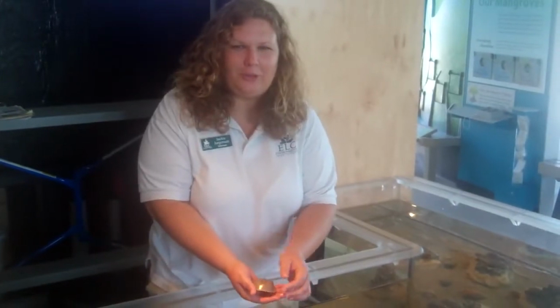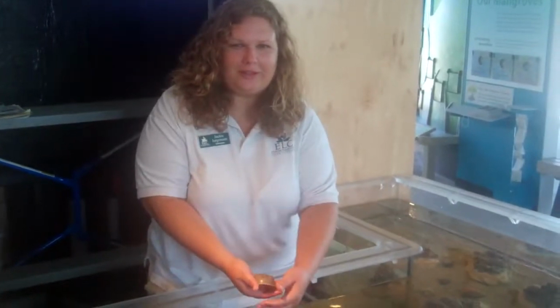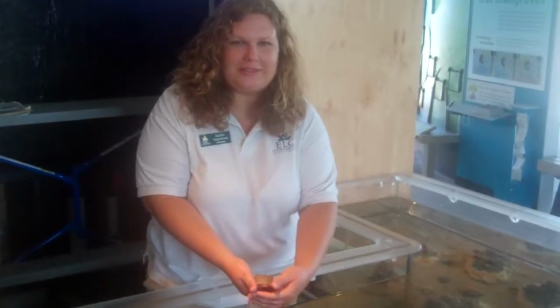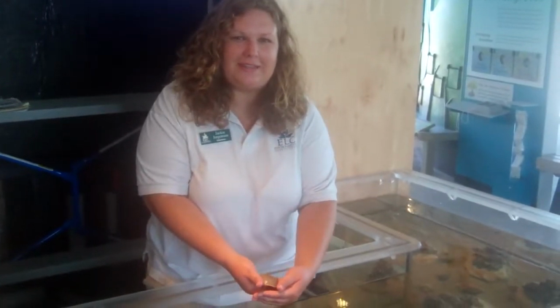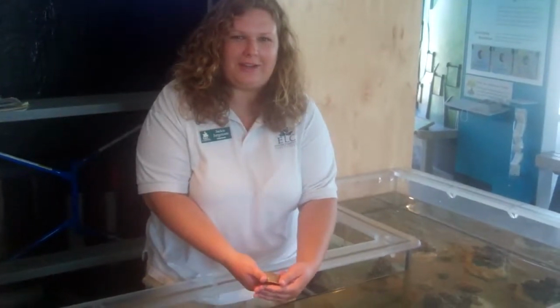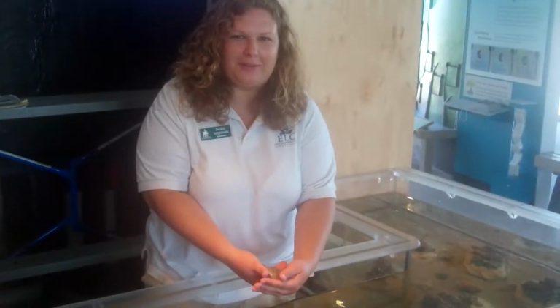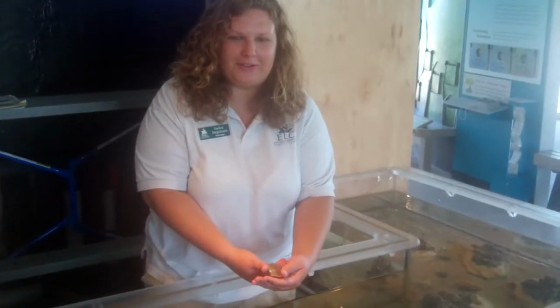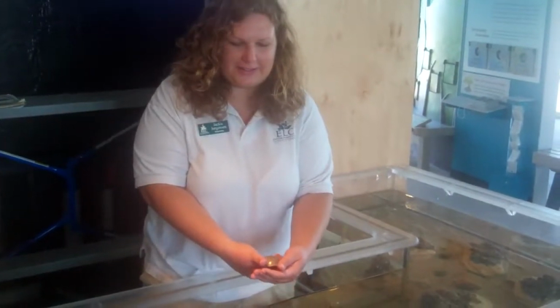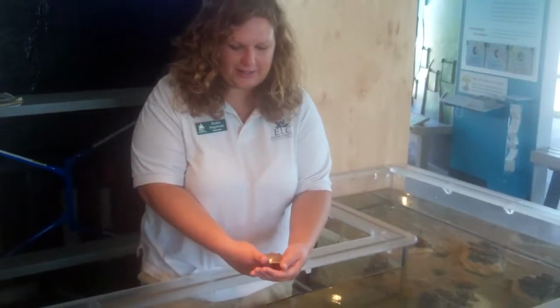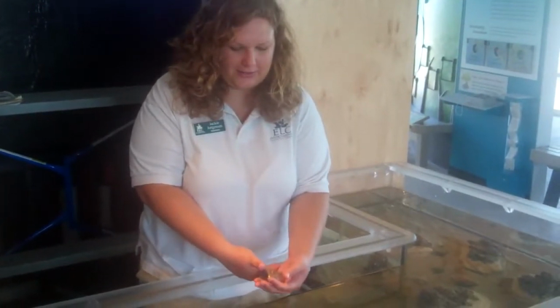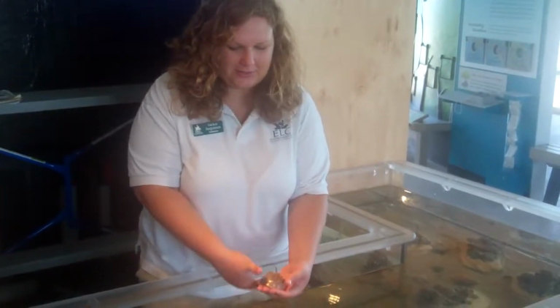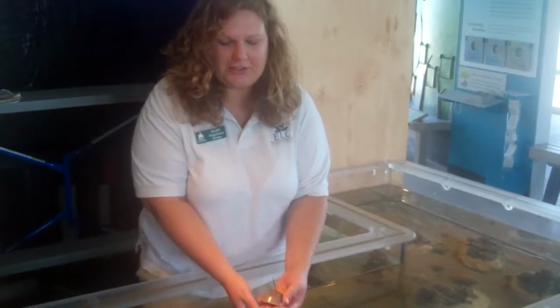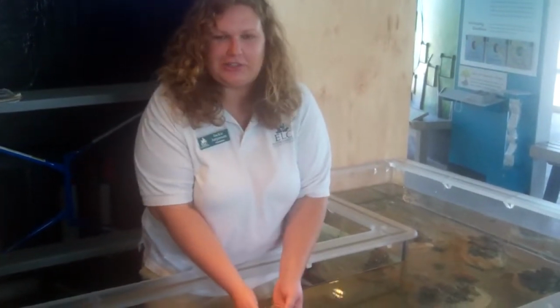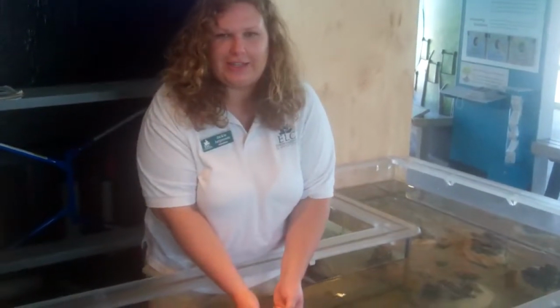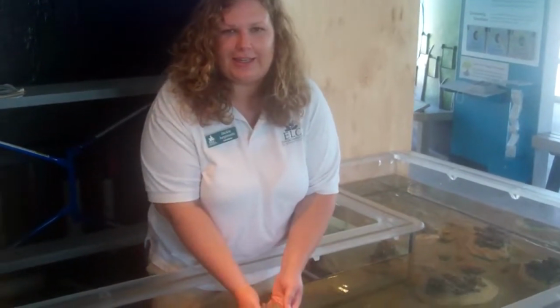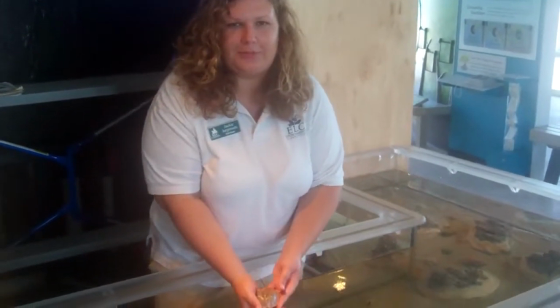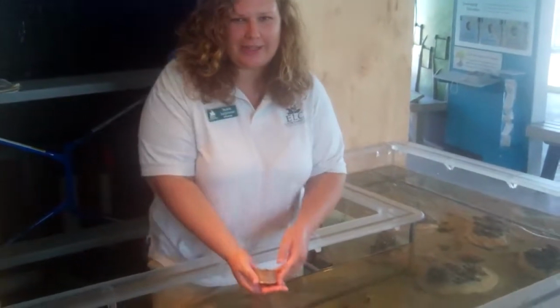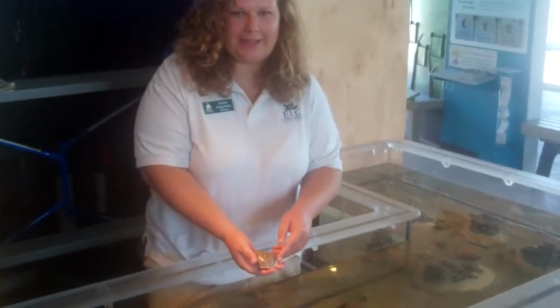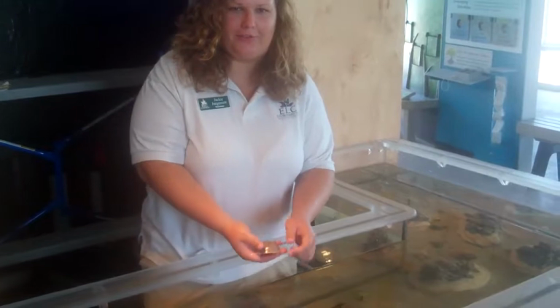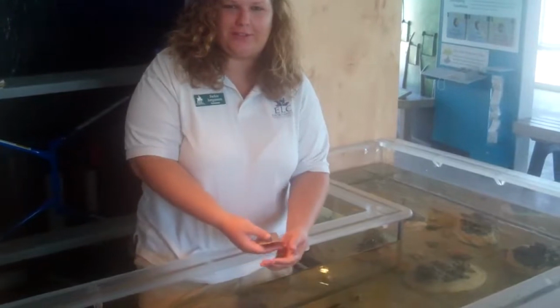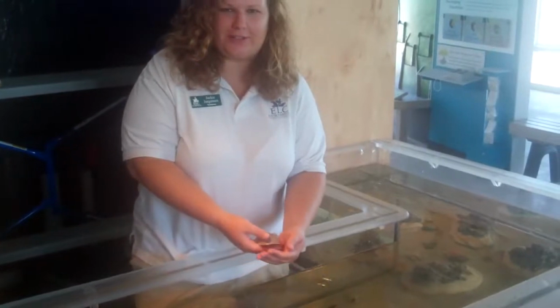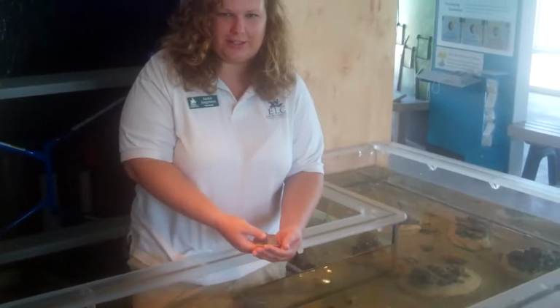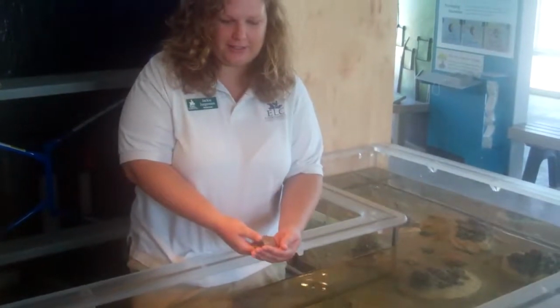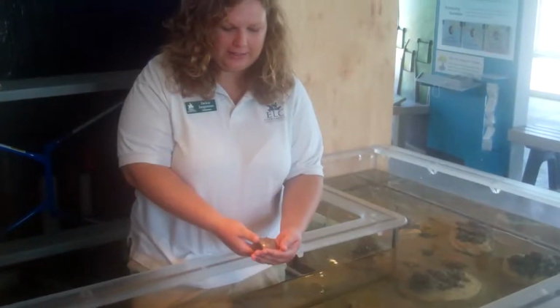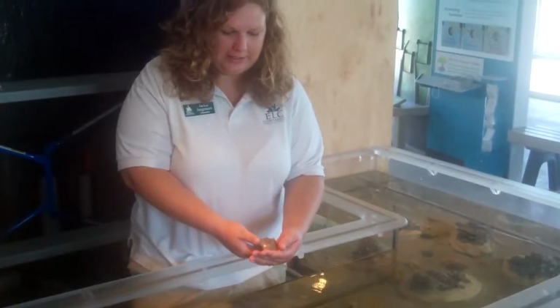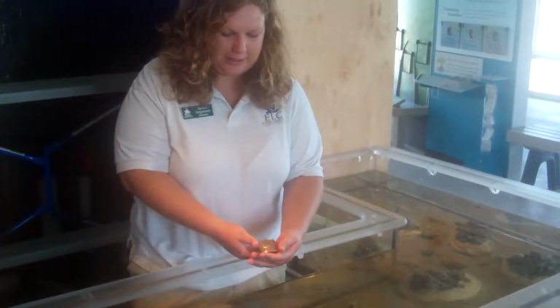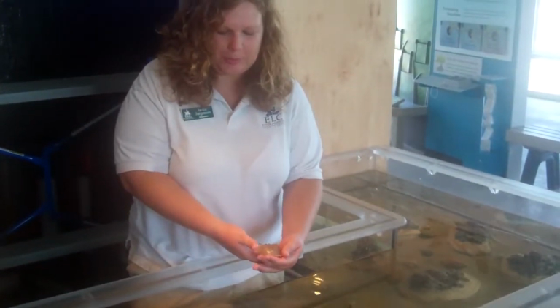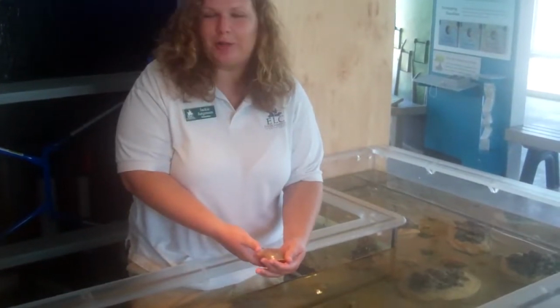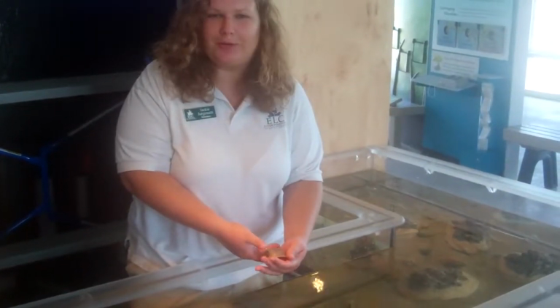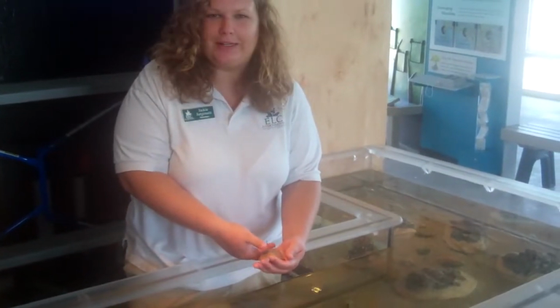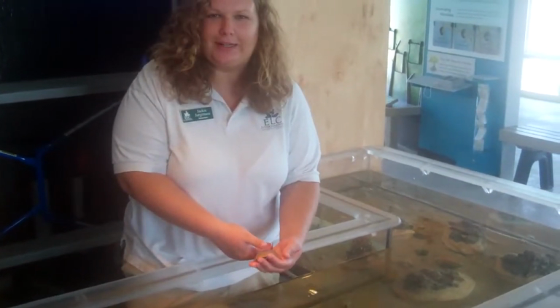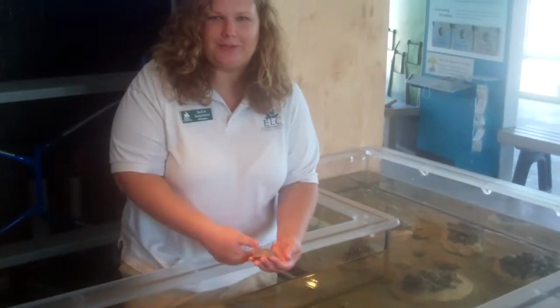Welcome to the Environmental Learning Center. This is our touch tank. I'm Jackie, a volunteer here. Come explore marine animals.